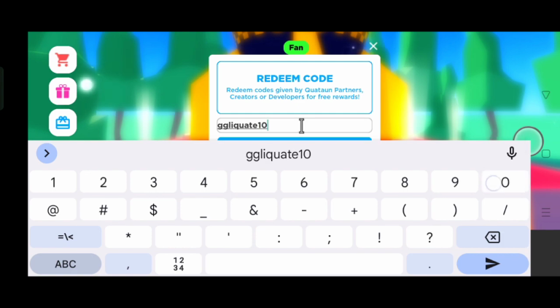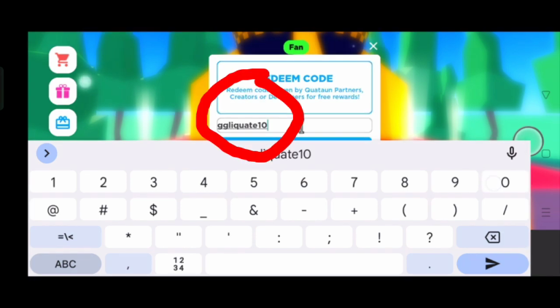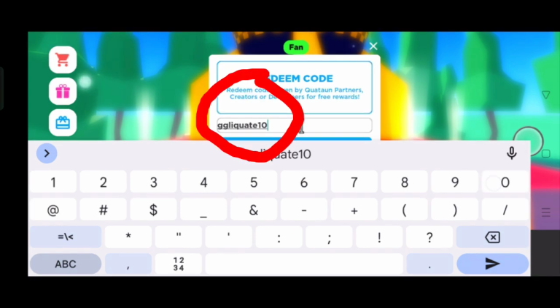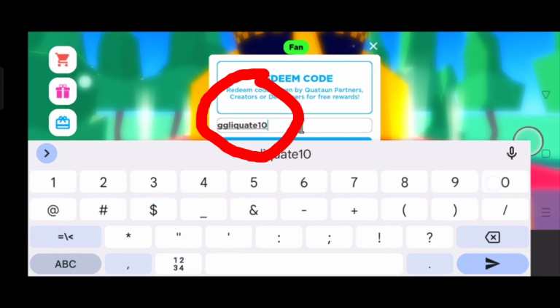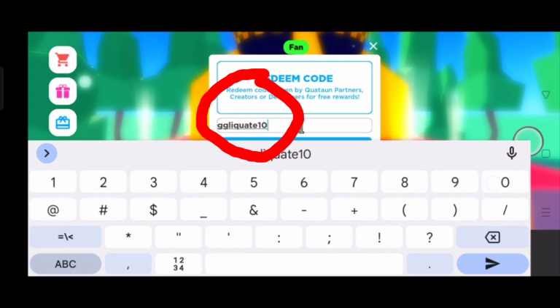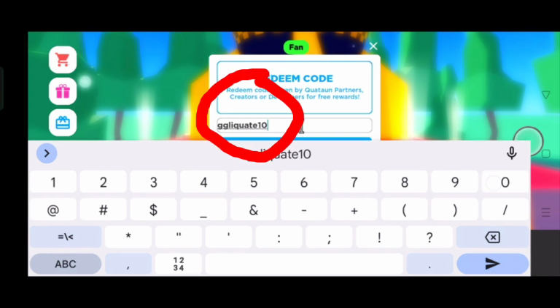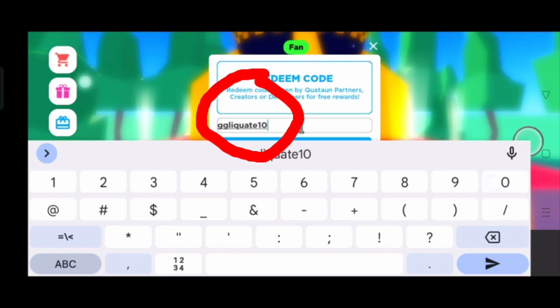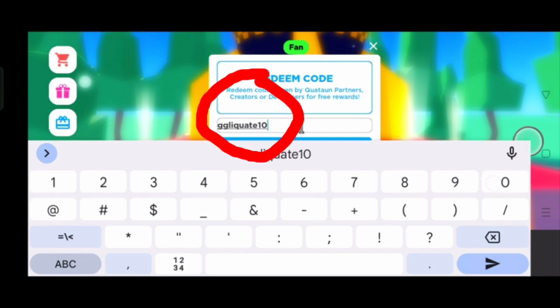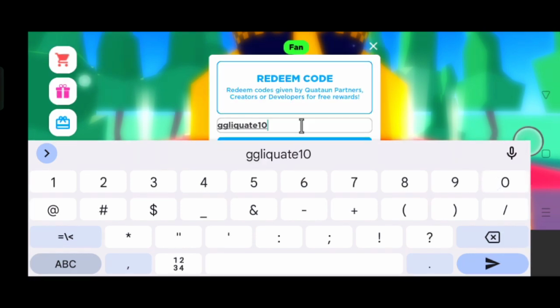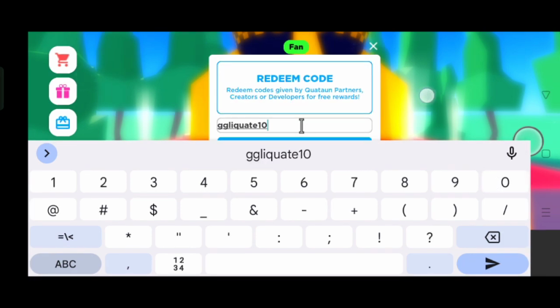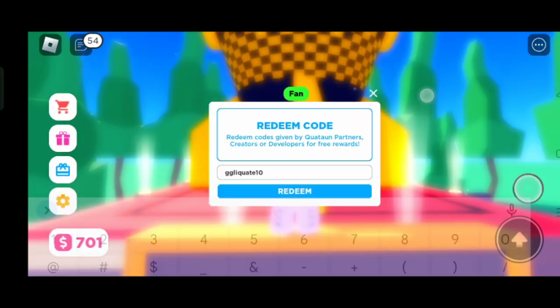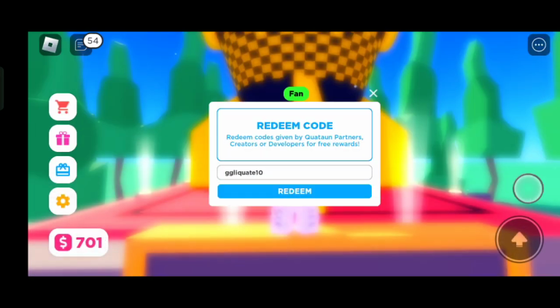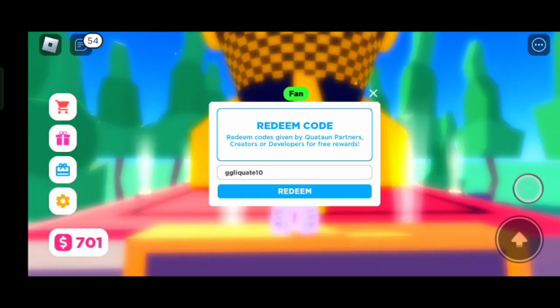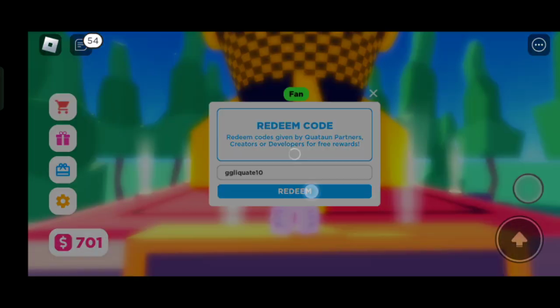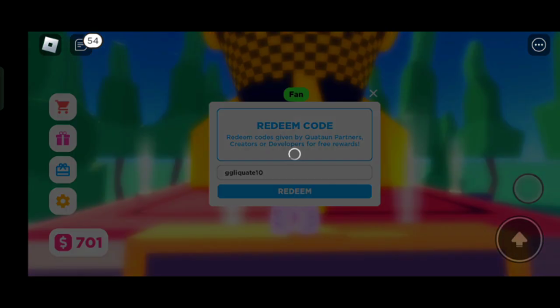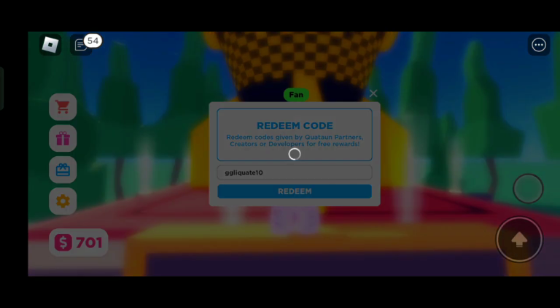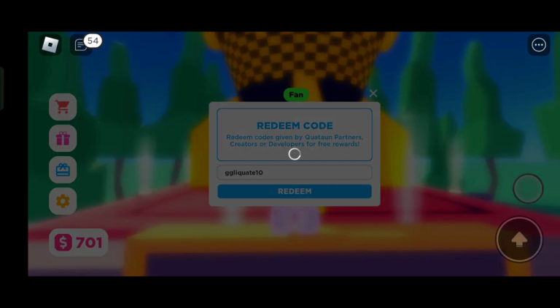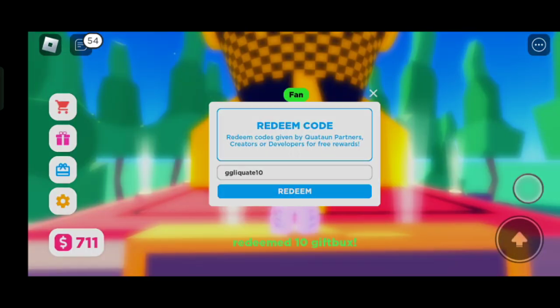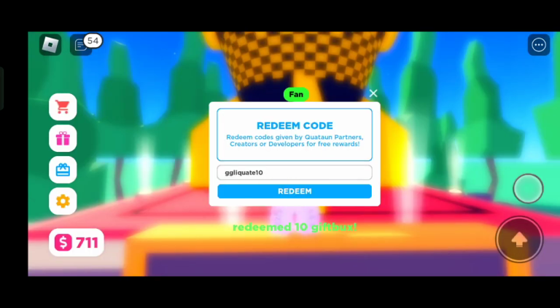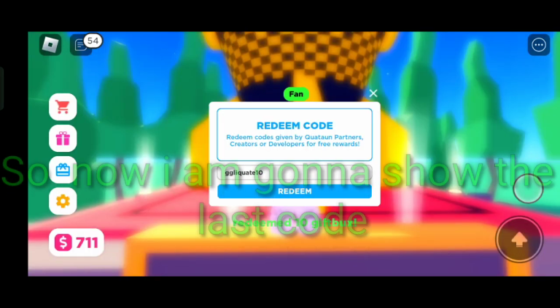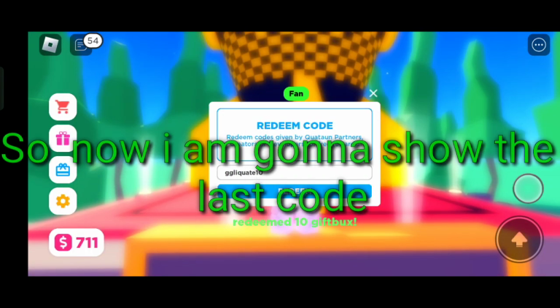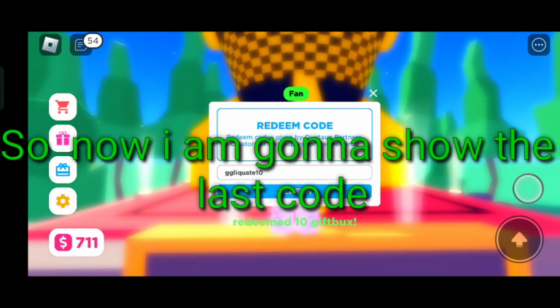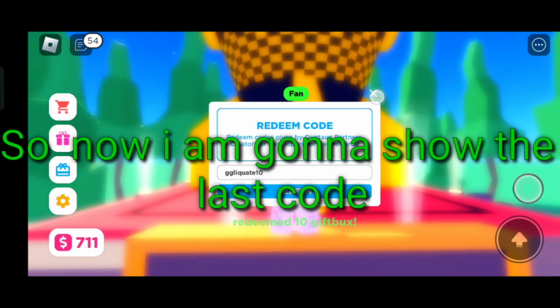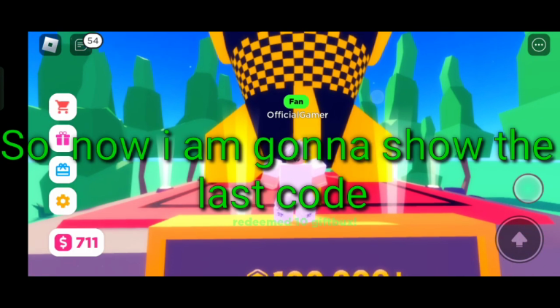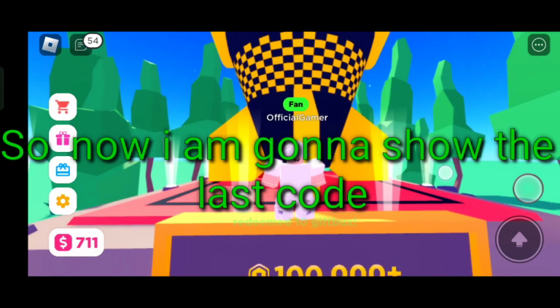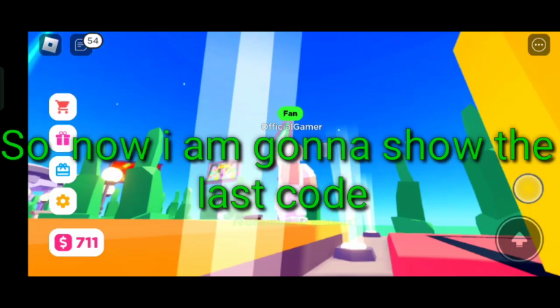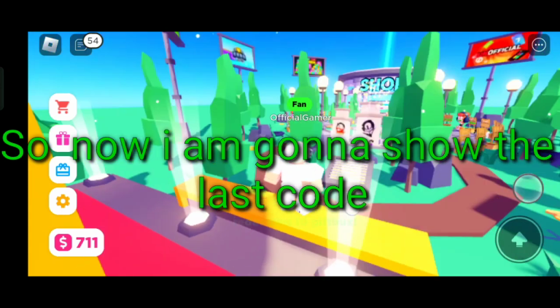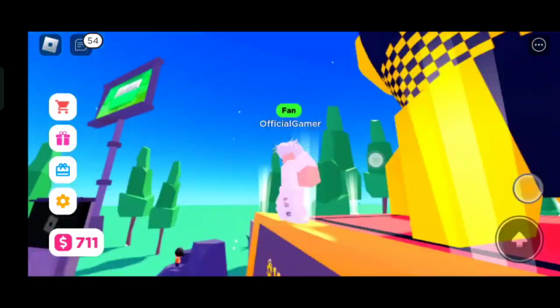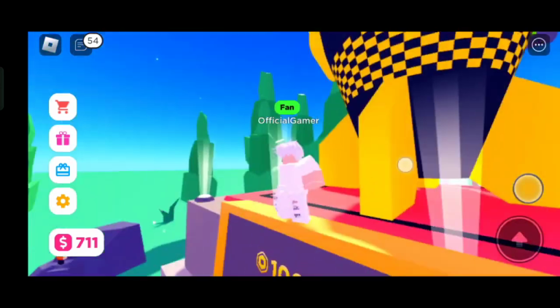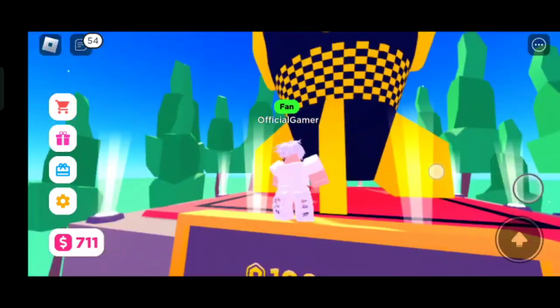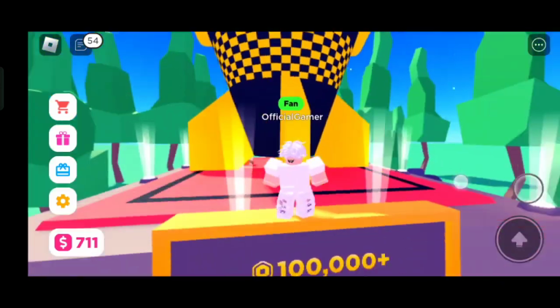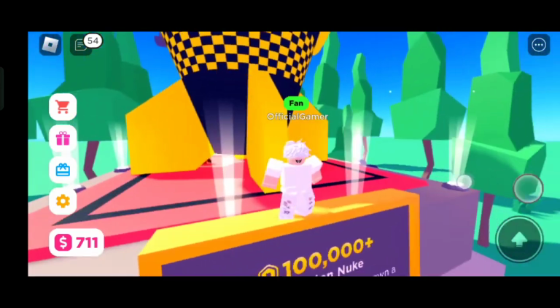The sixth code is 'gg liquid'. You get 10 gift books from it. Now I'm going to show the last code.